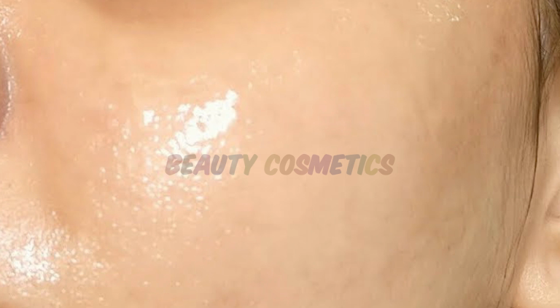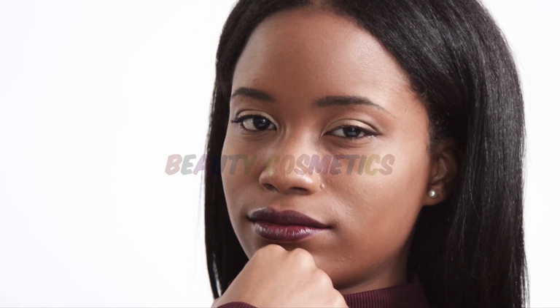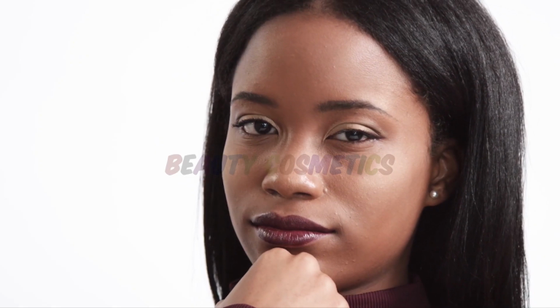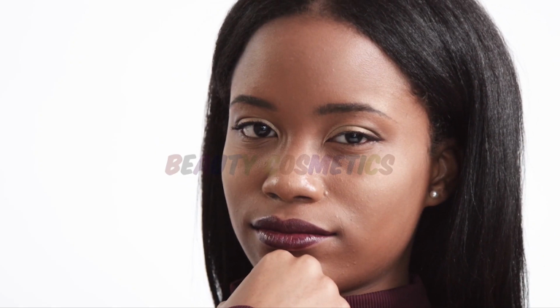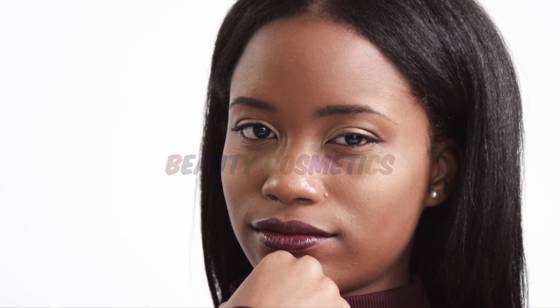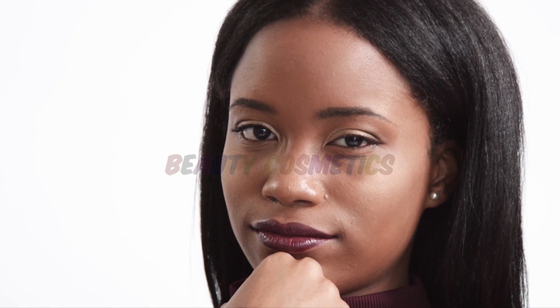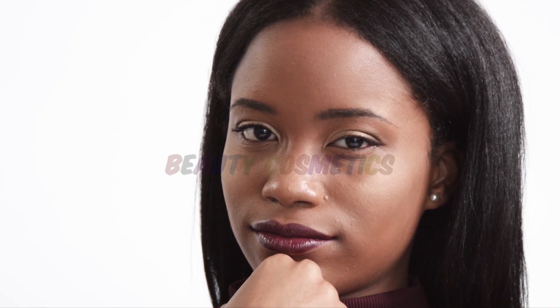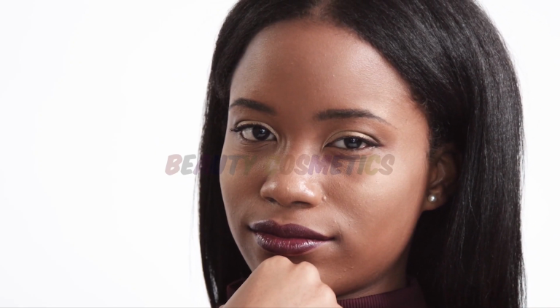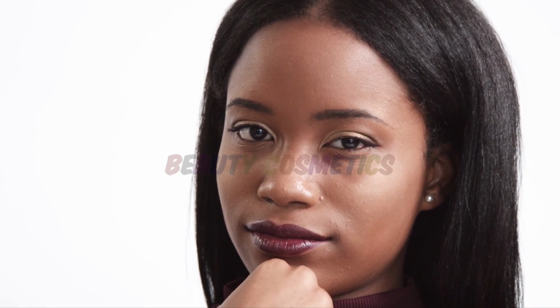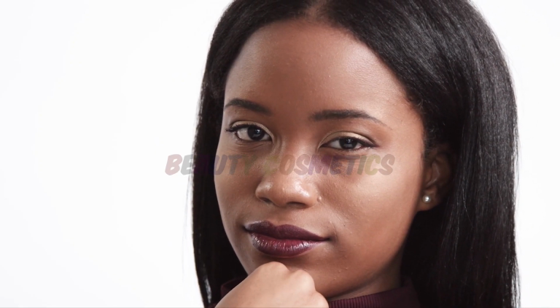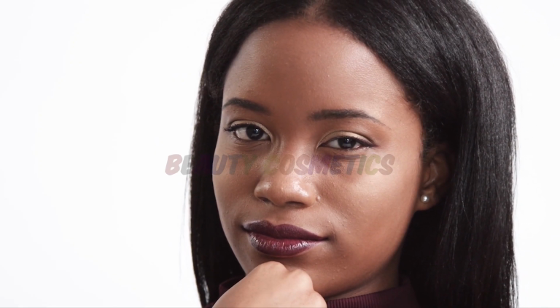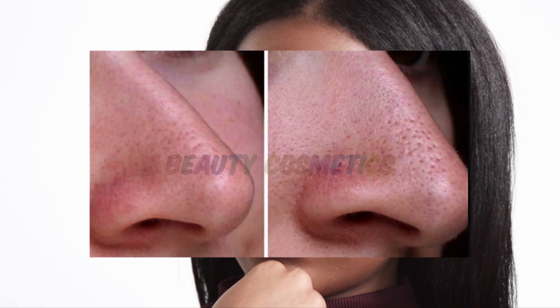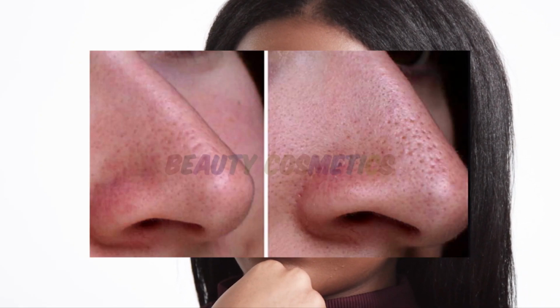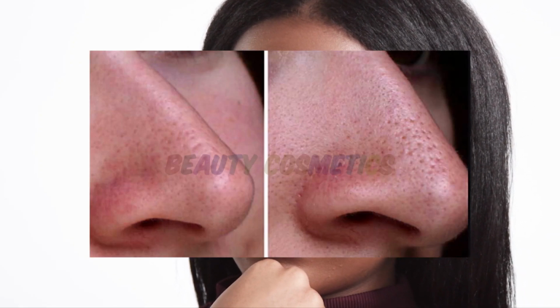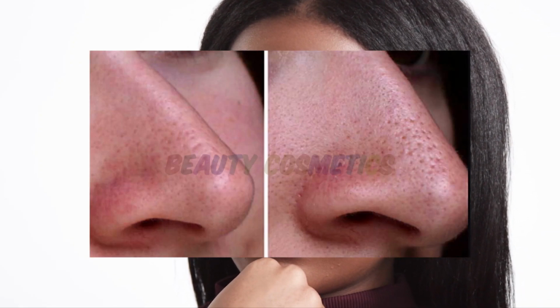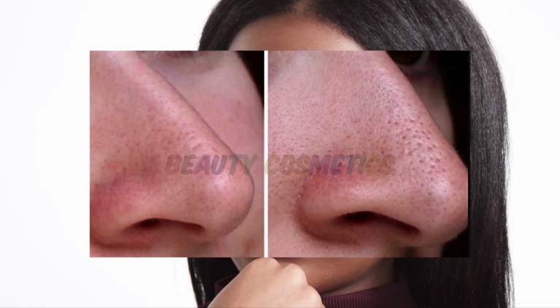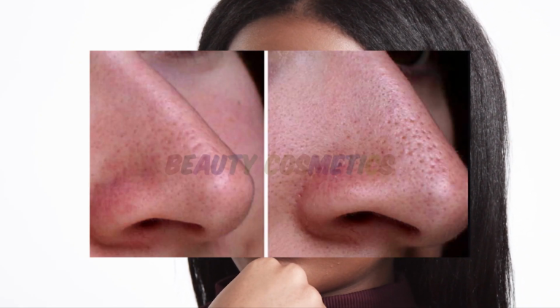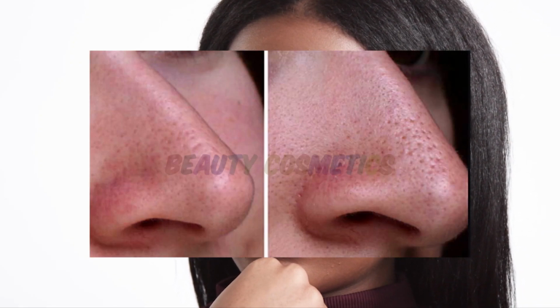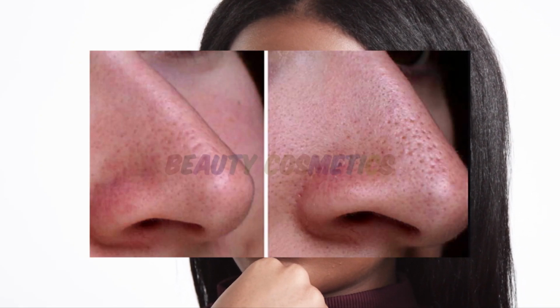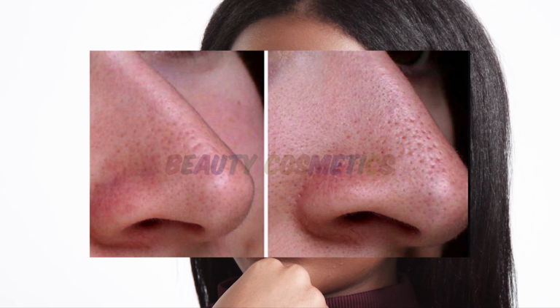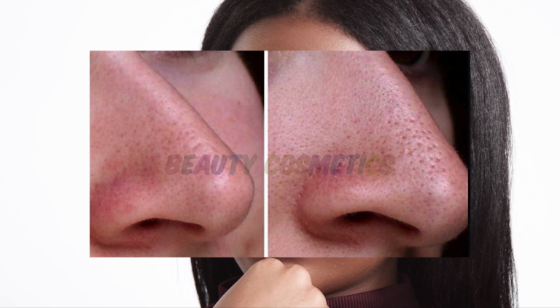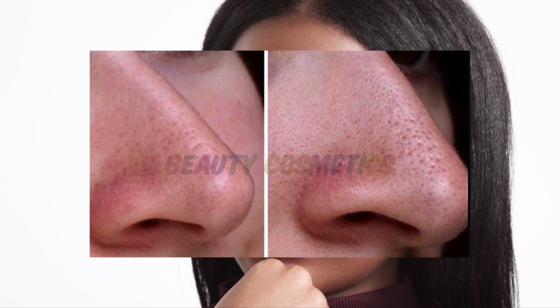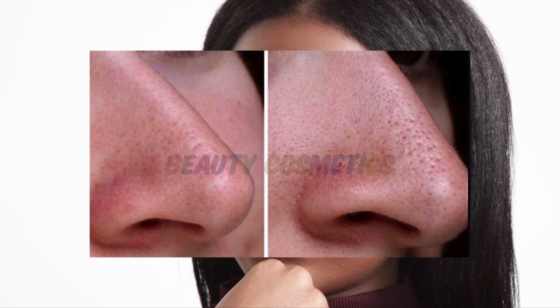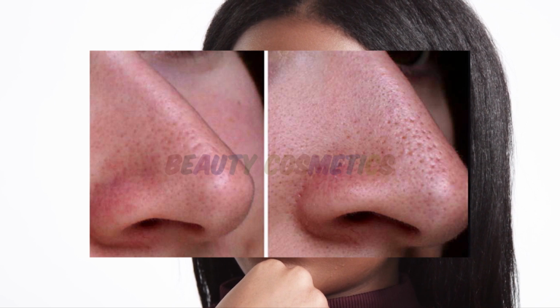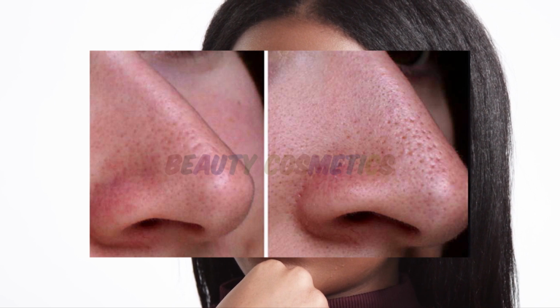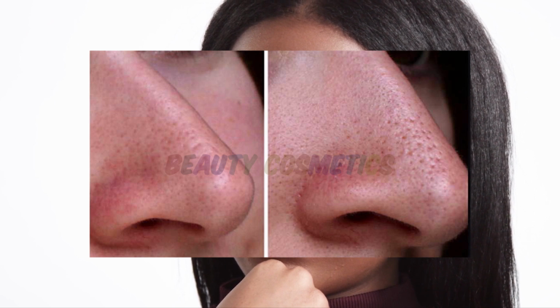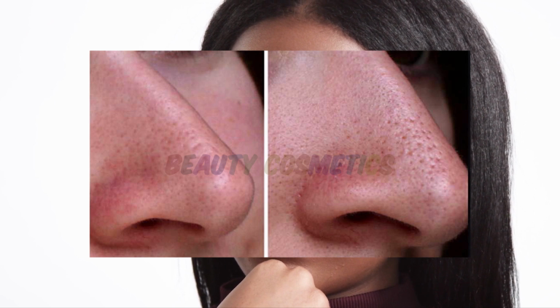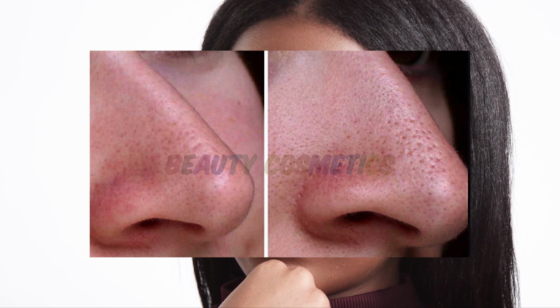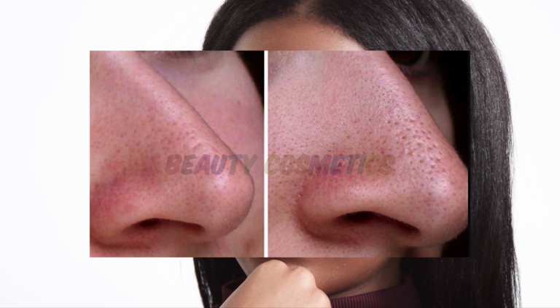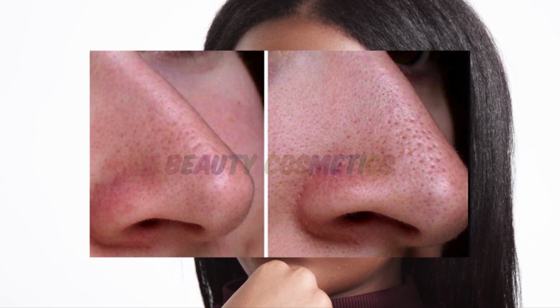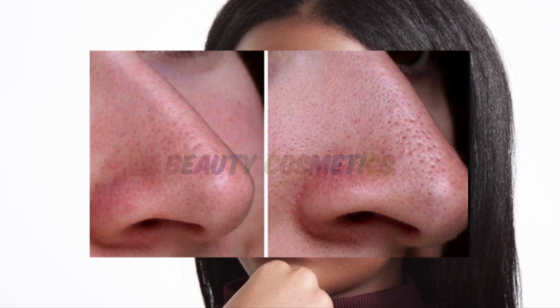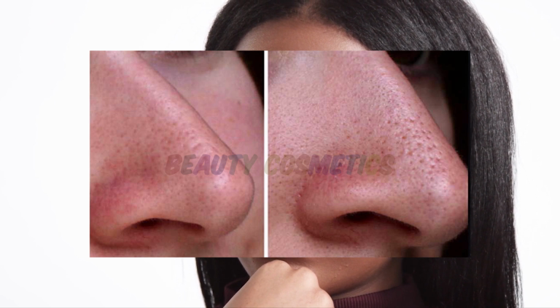Our pores become clogged, and managing the face becomes very difficult.